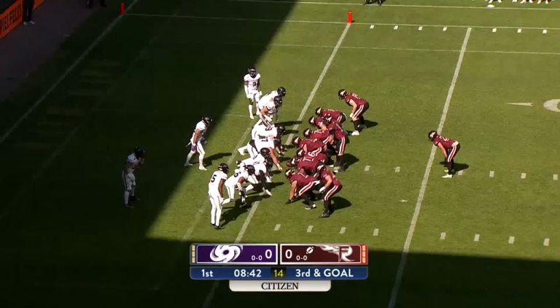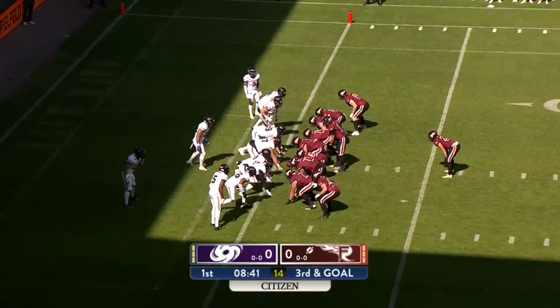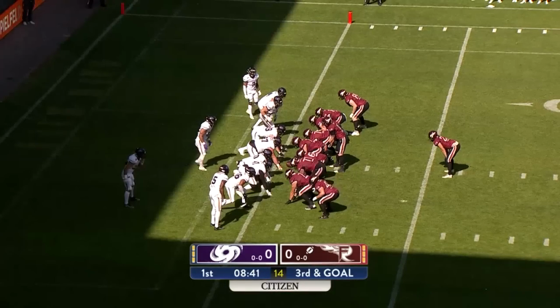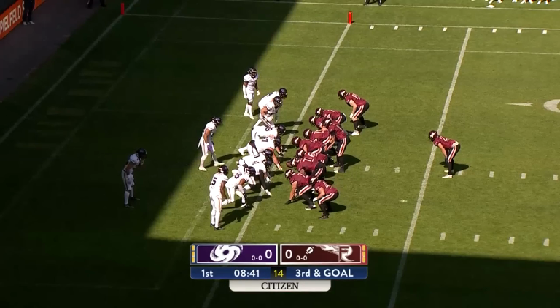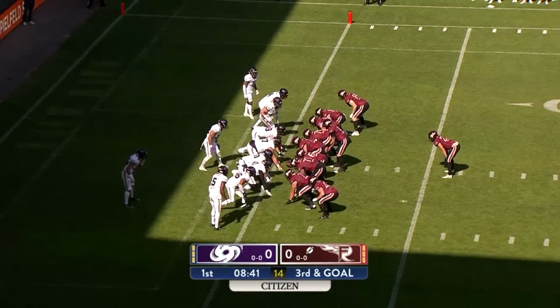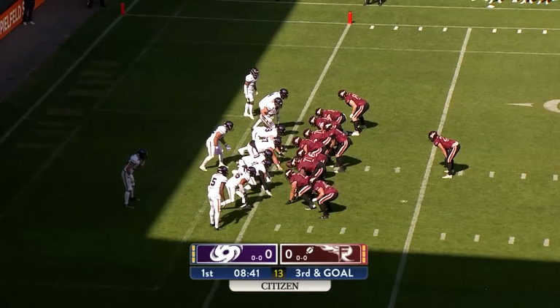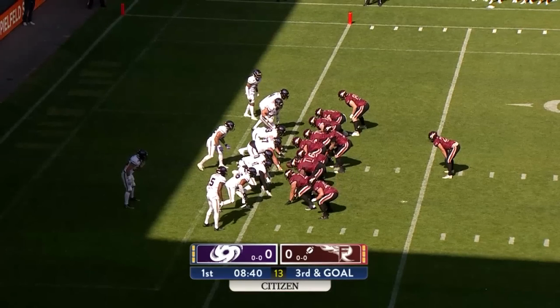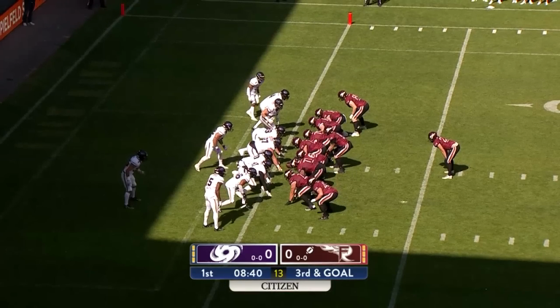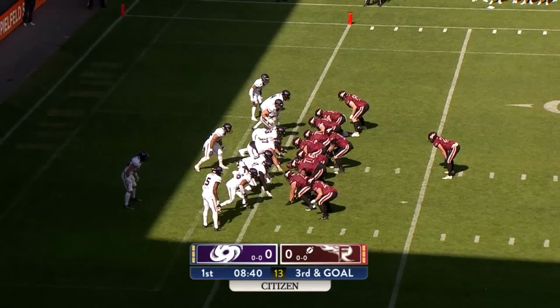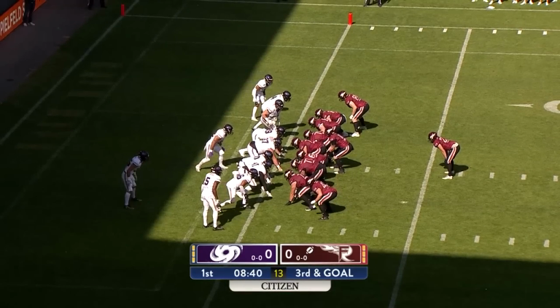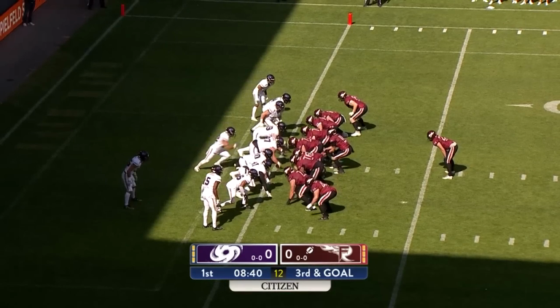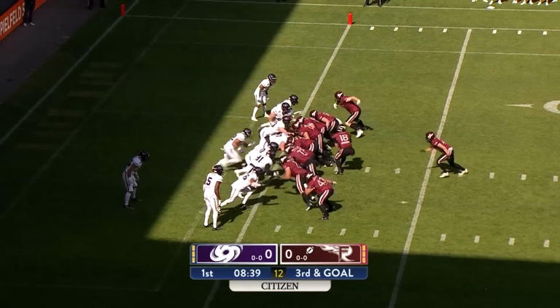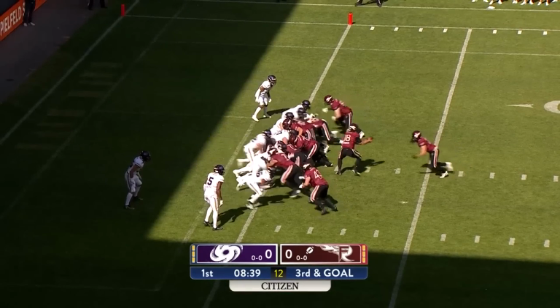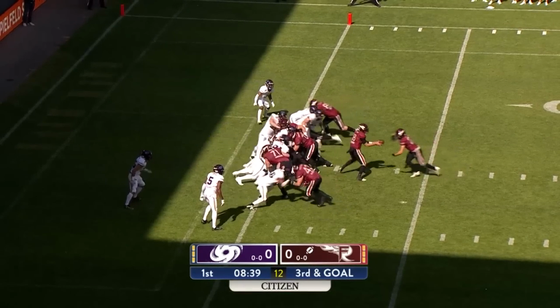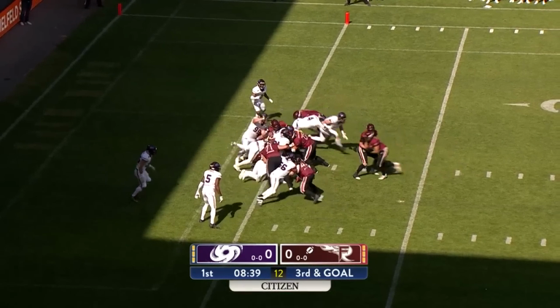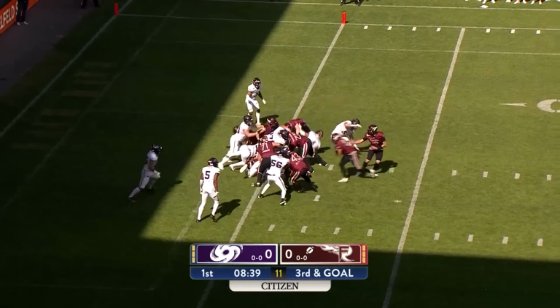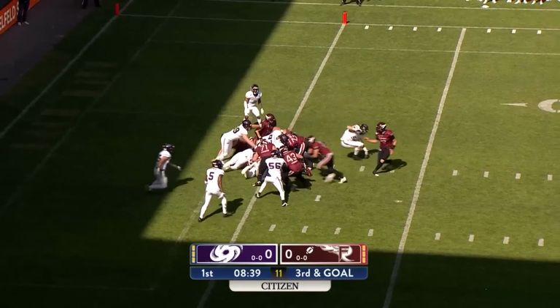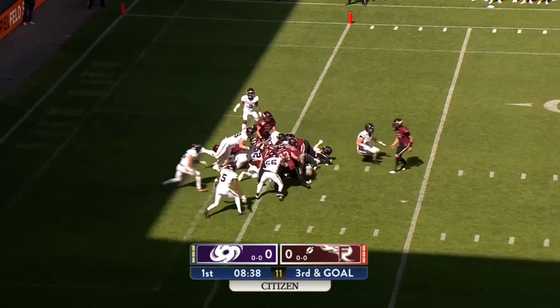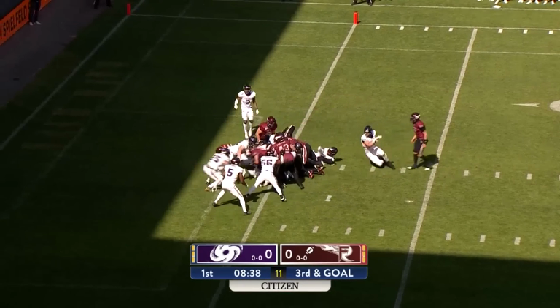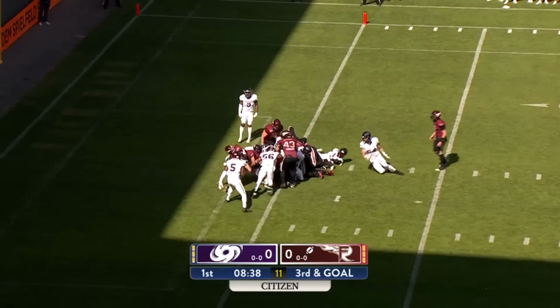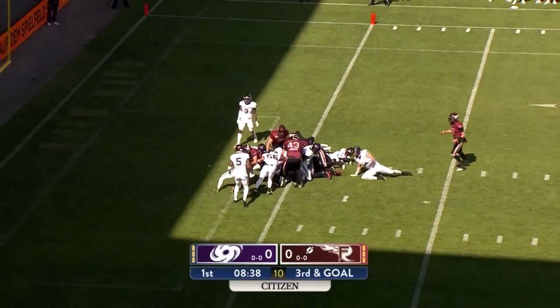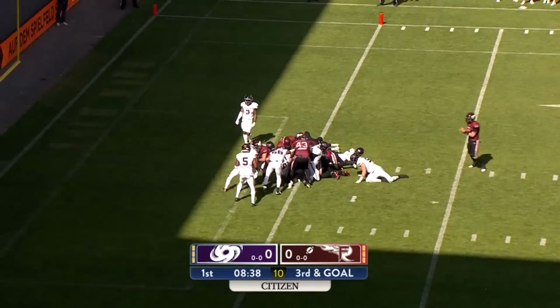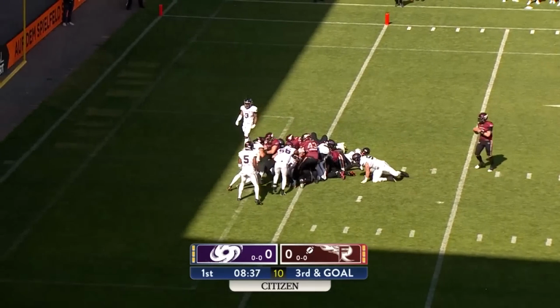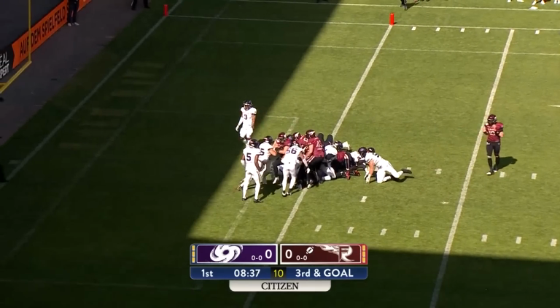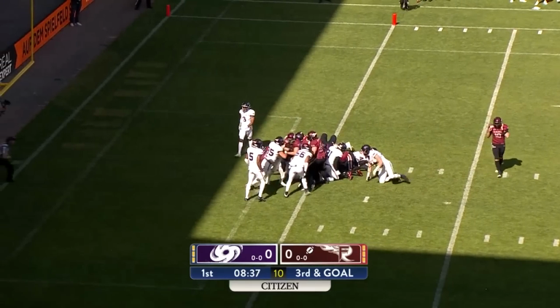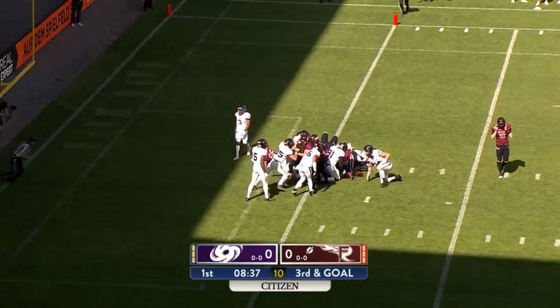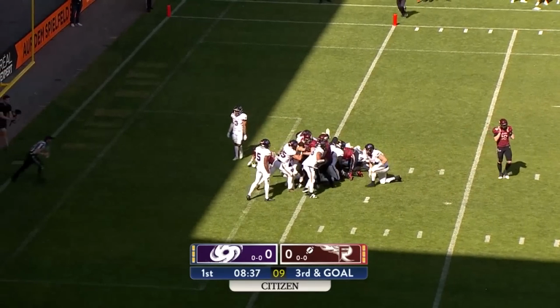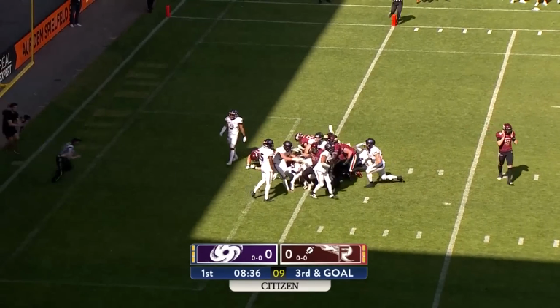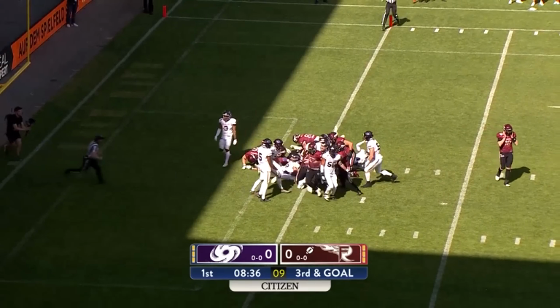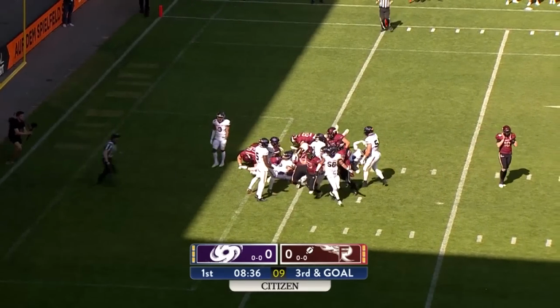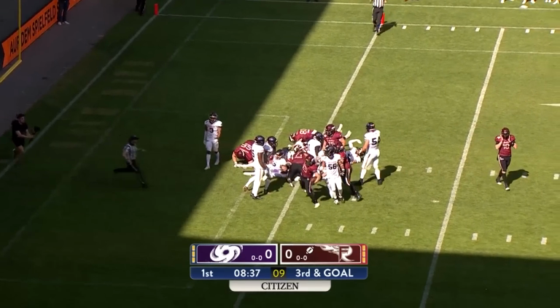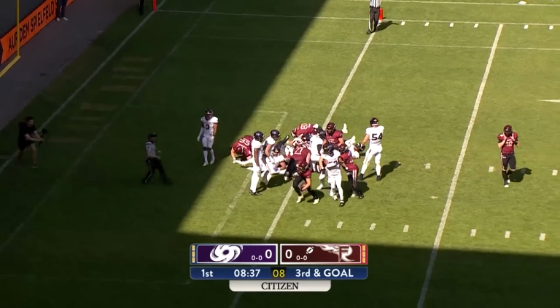Third and half a yard from Pater. The handoff. There we go — that's the fire touchdown now.